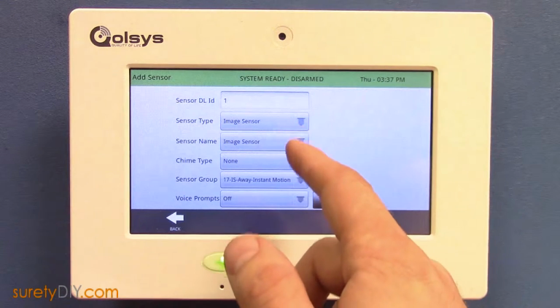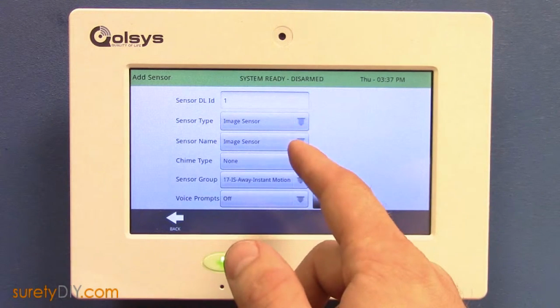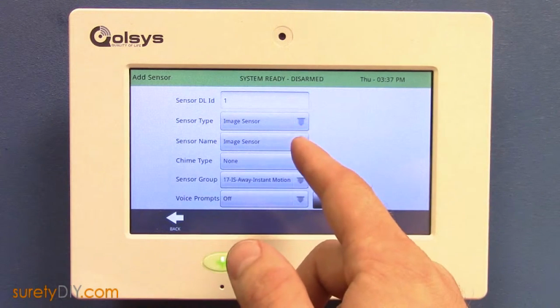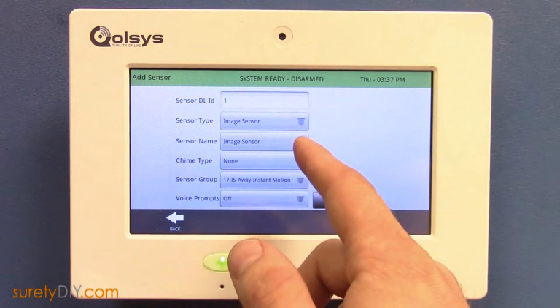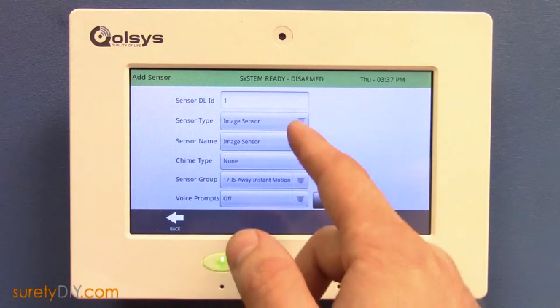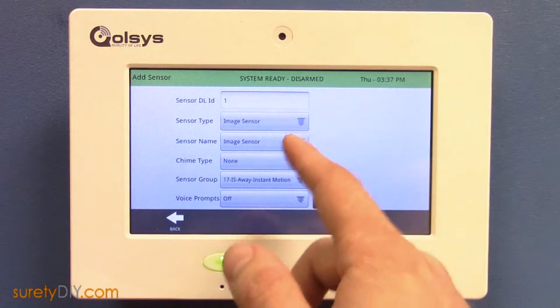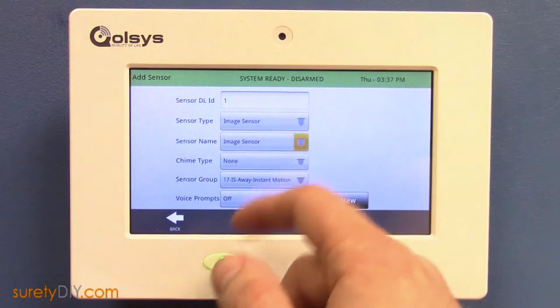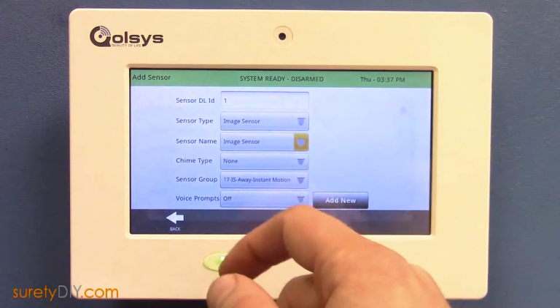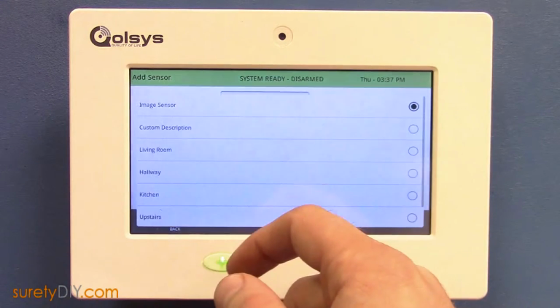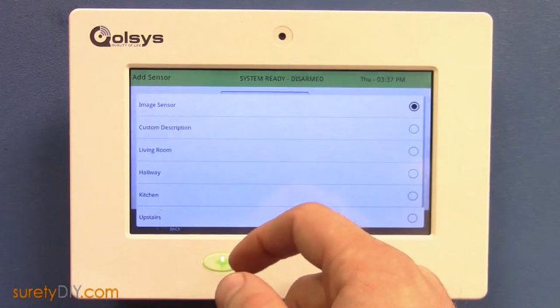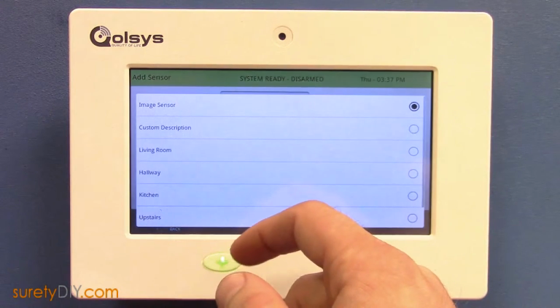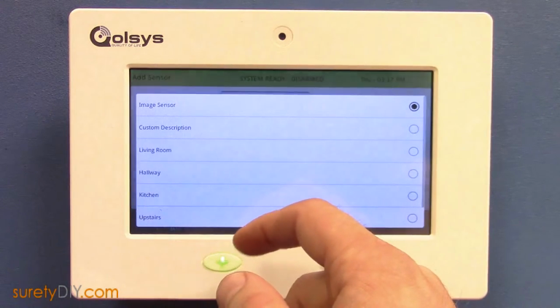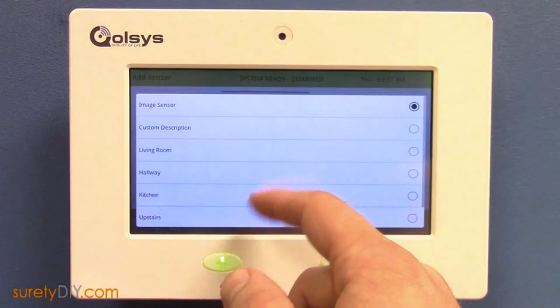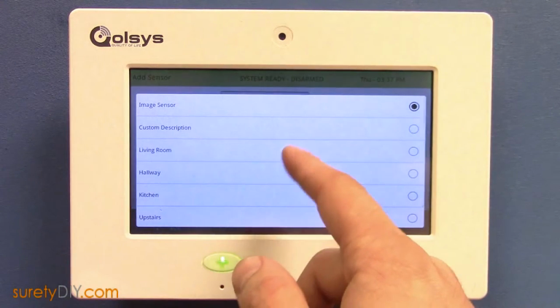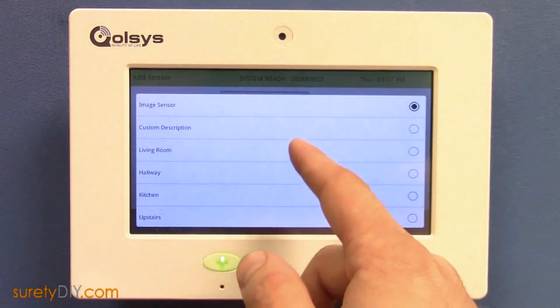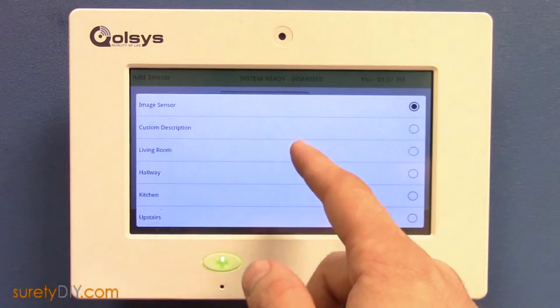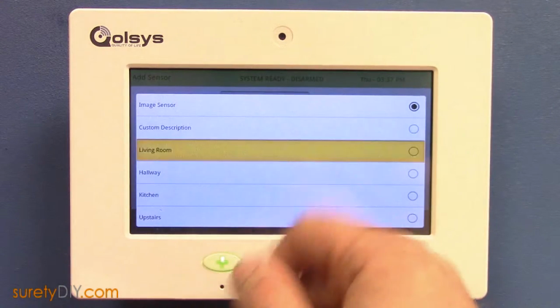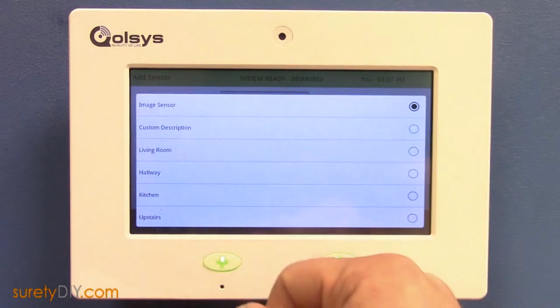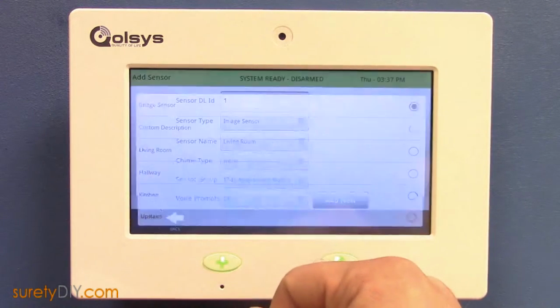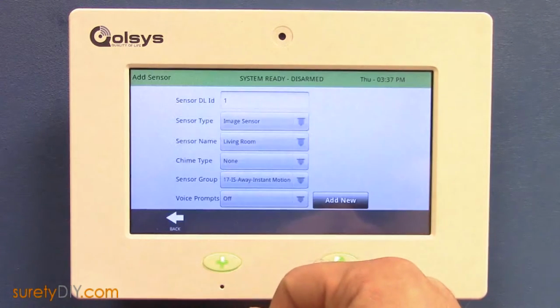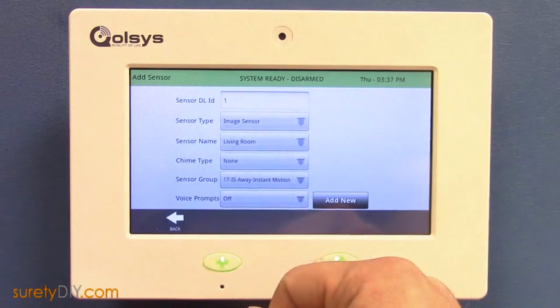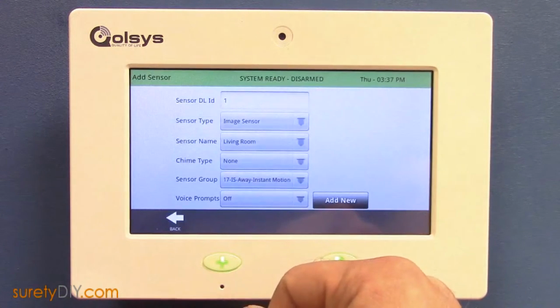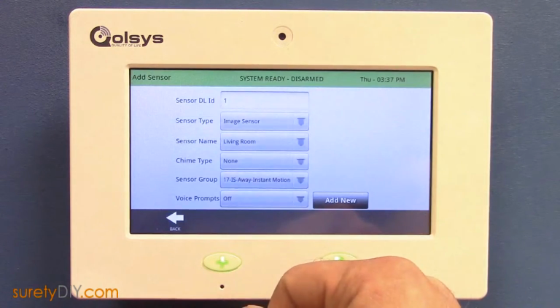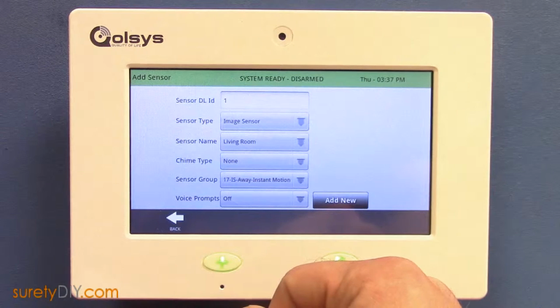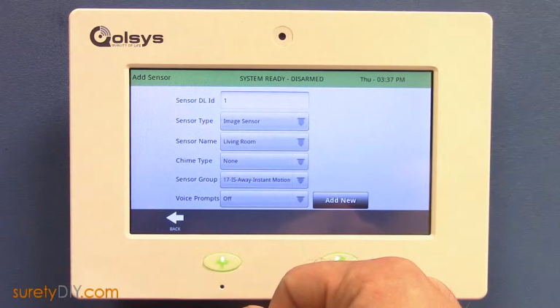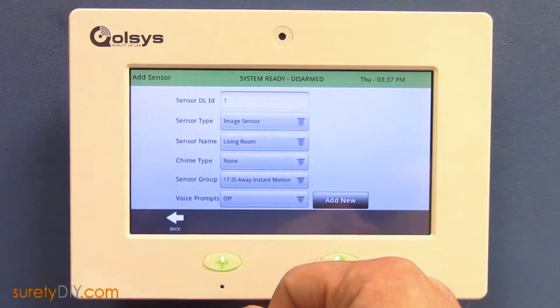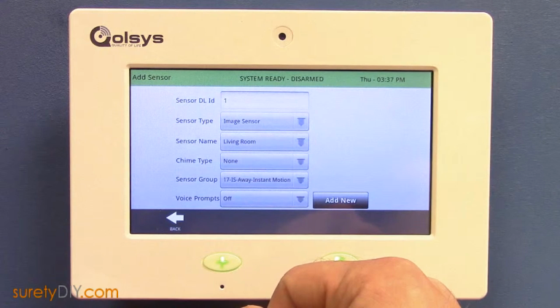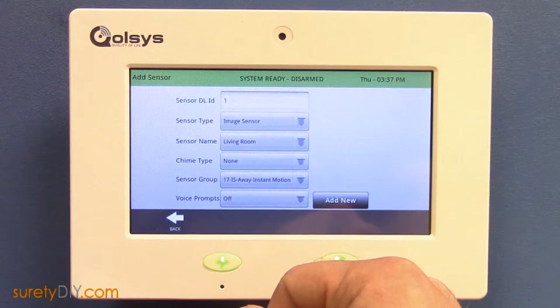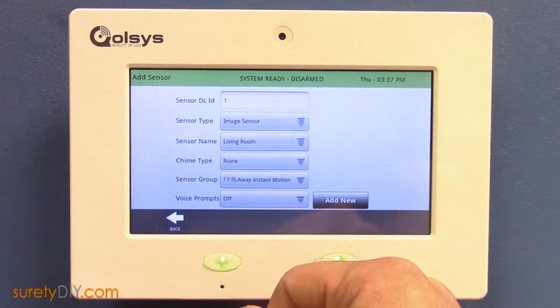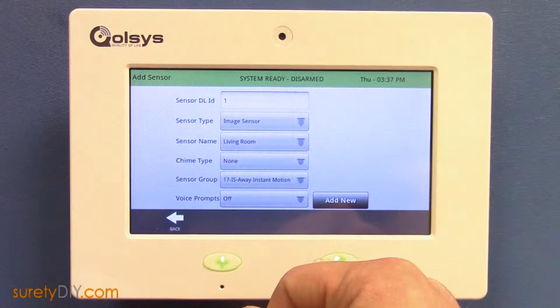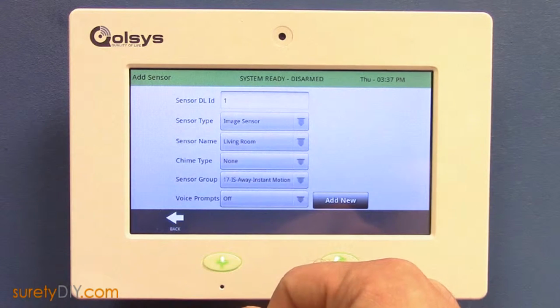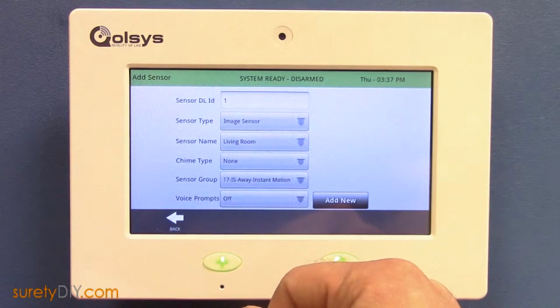The sensor group should be Group 17. And when you're done, press Add New to add it to your panel.